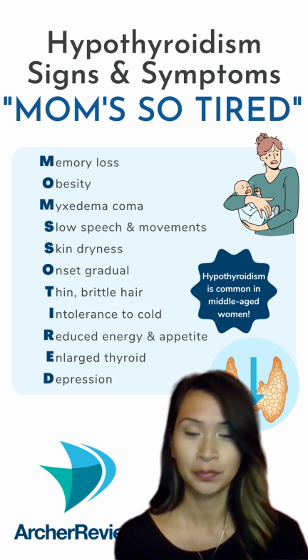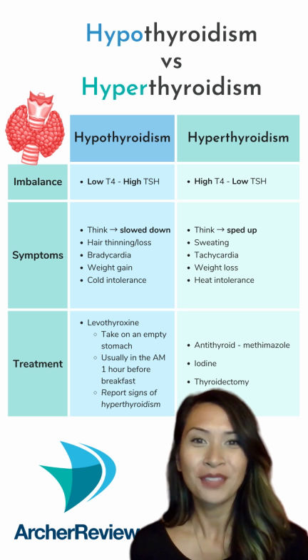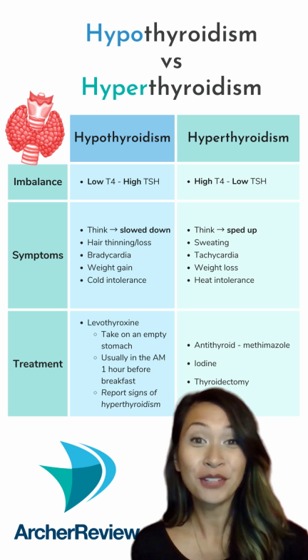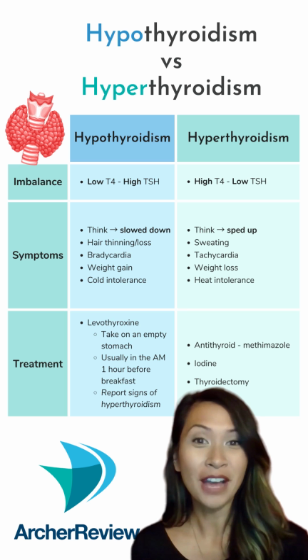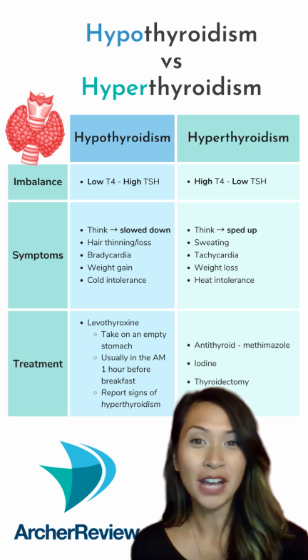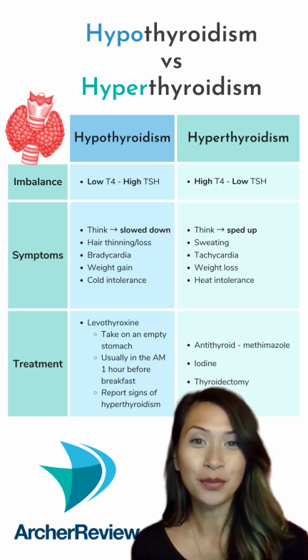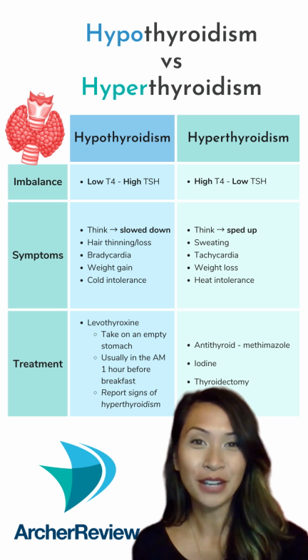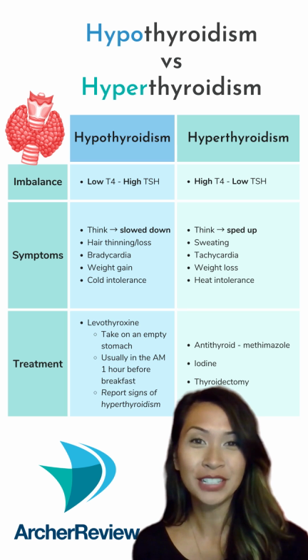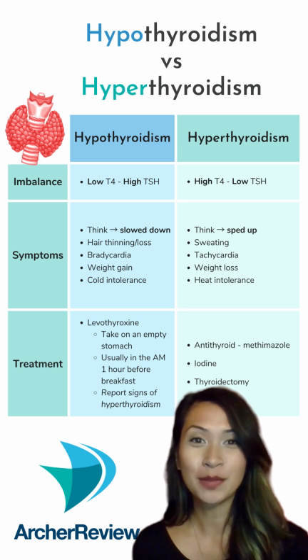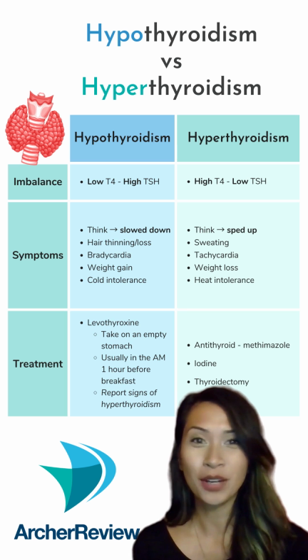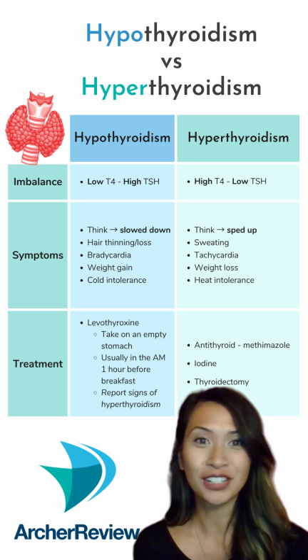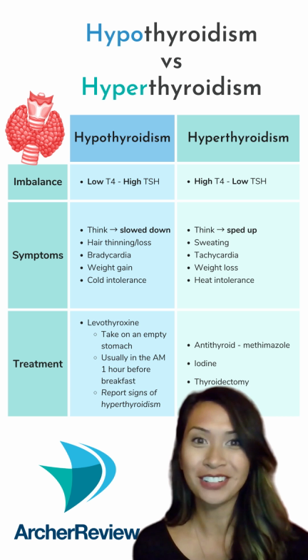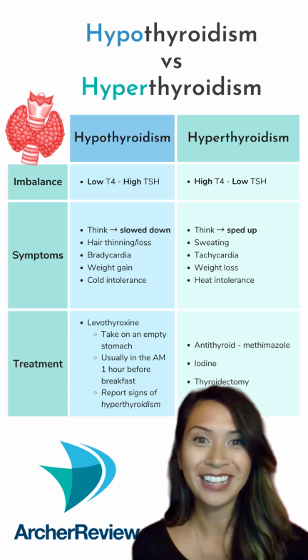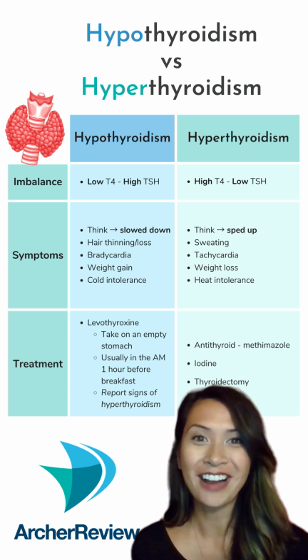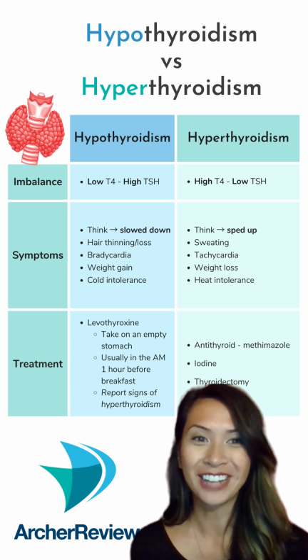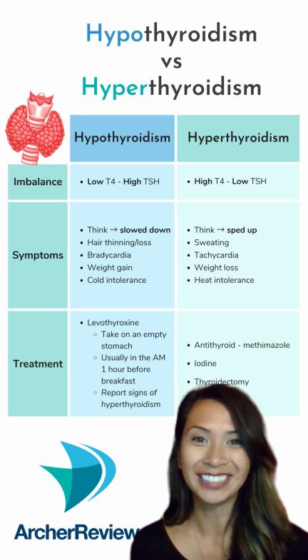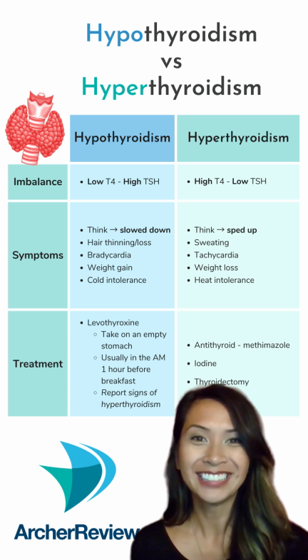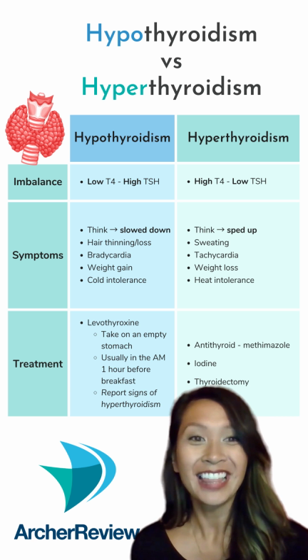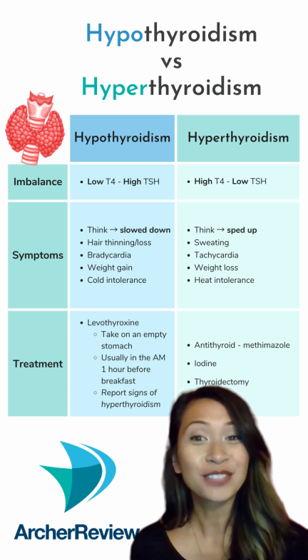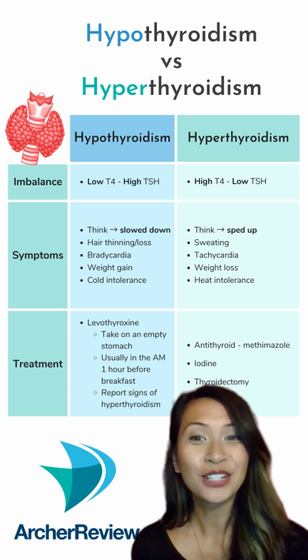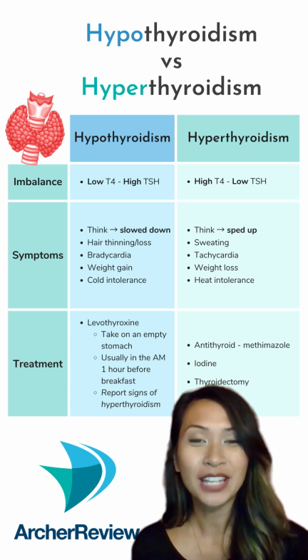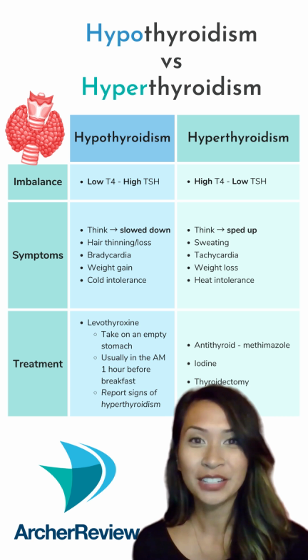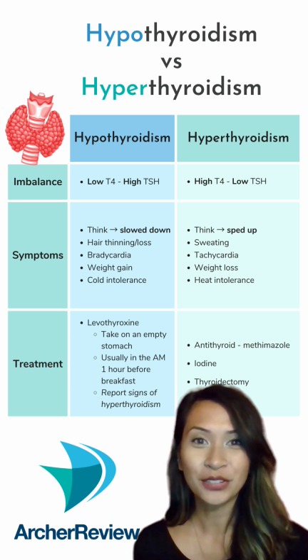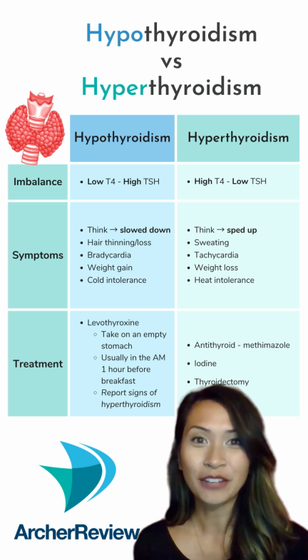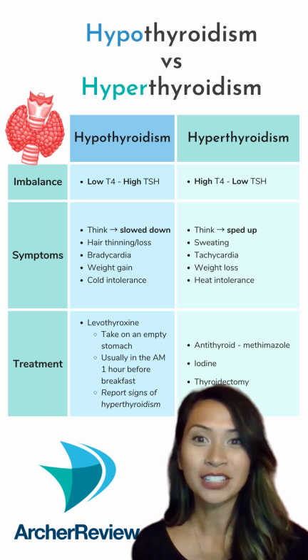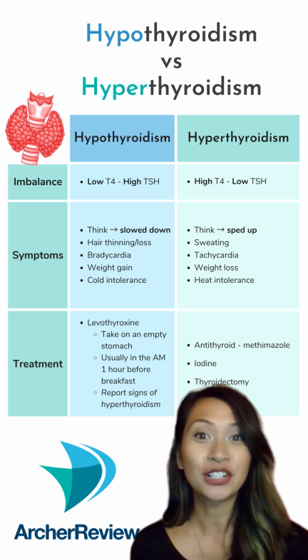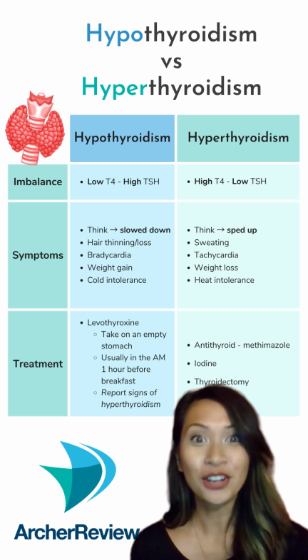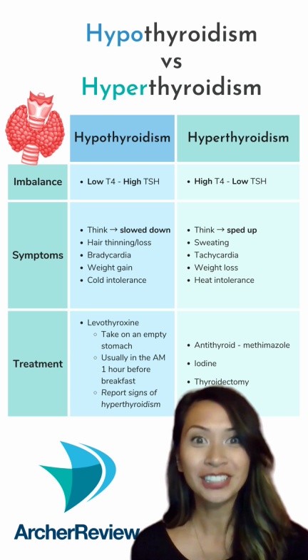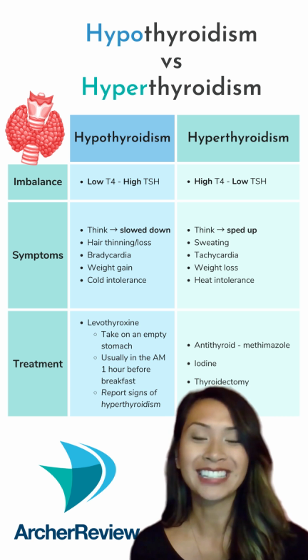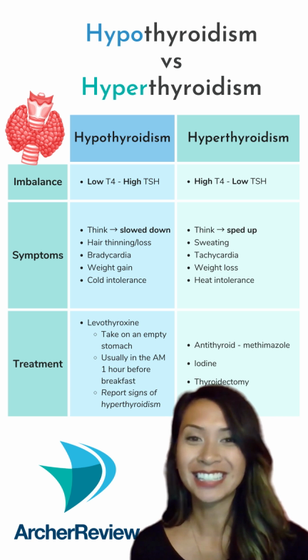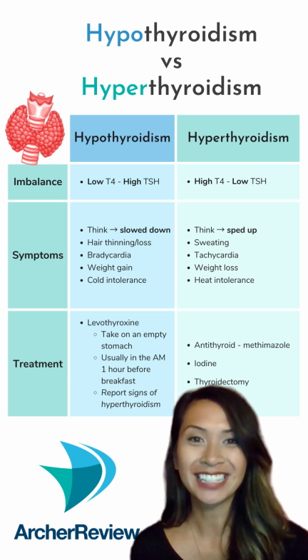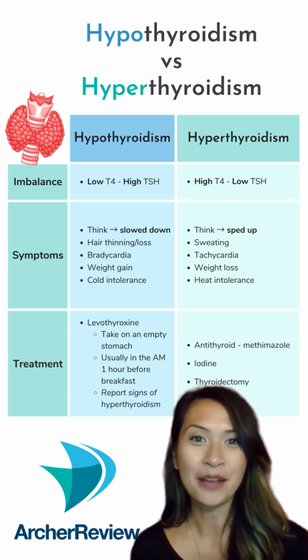When you have hypothyroidism, you want to start your day off right. That's why you take levothyroxine early at 6 a.m.